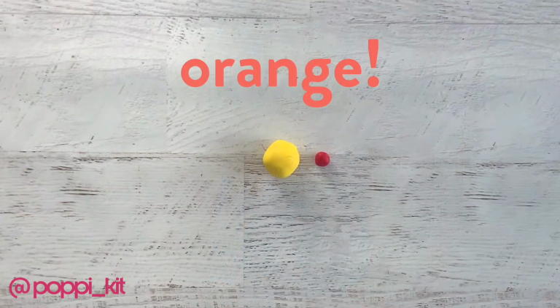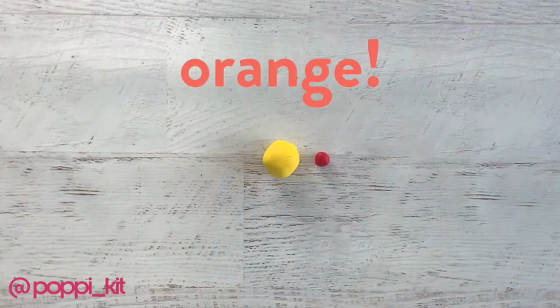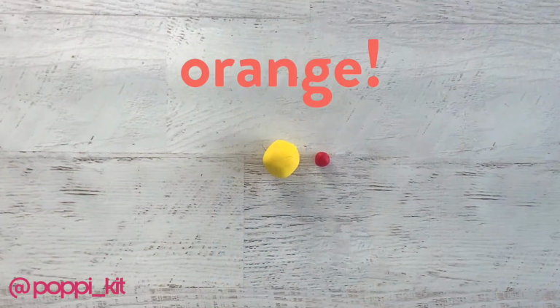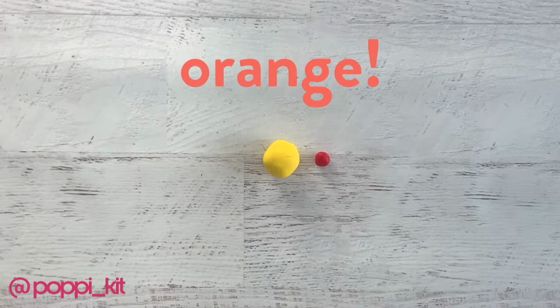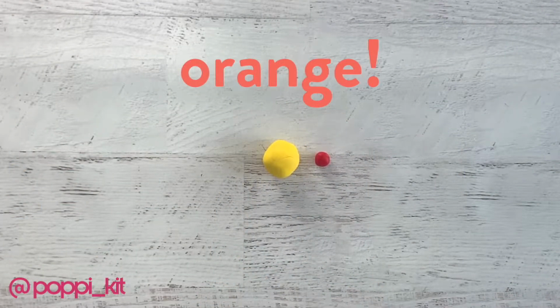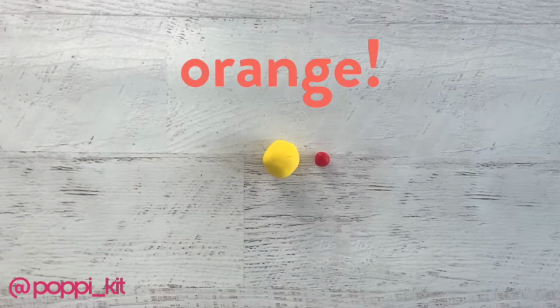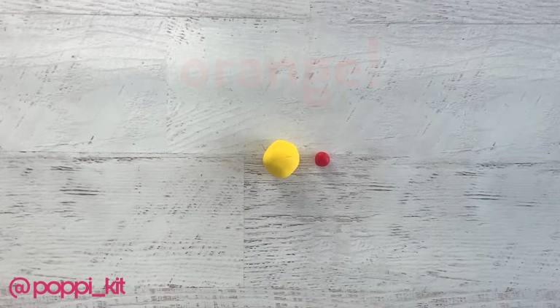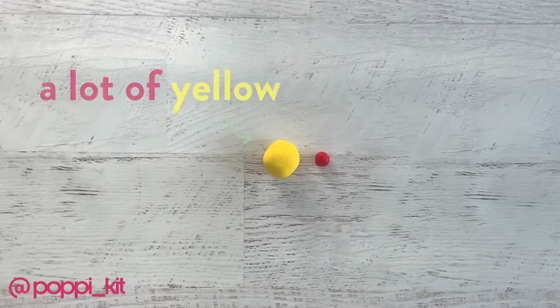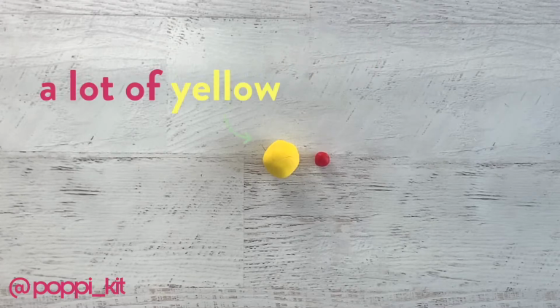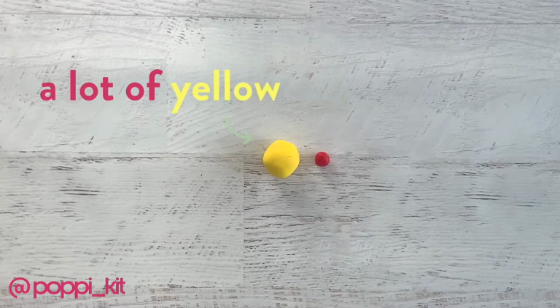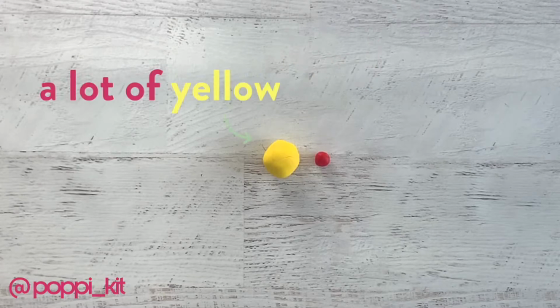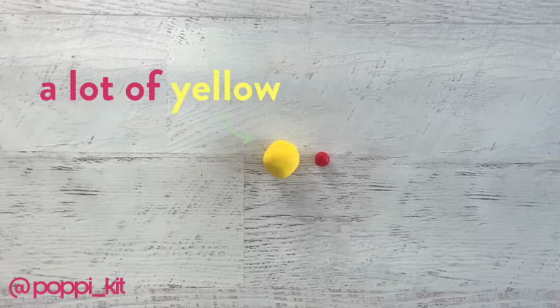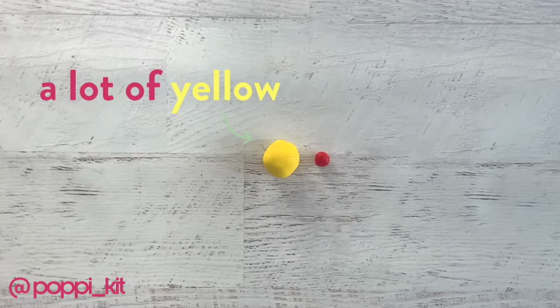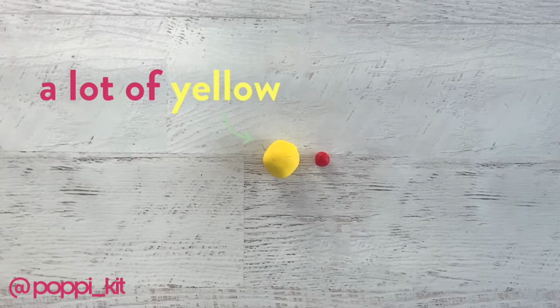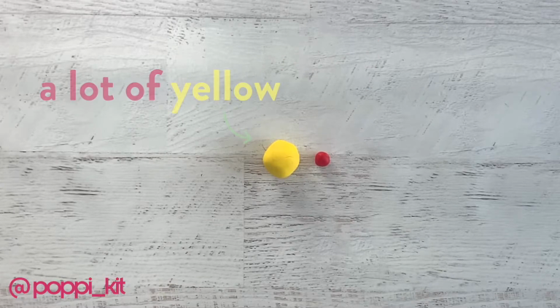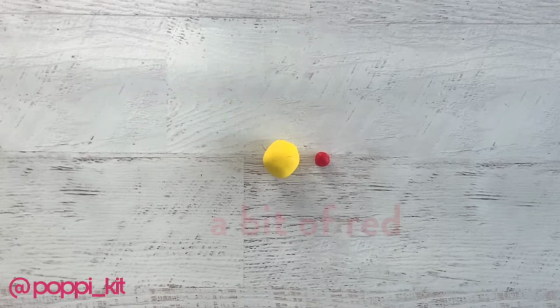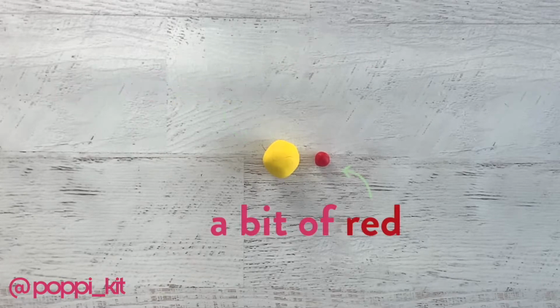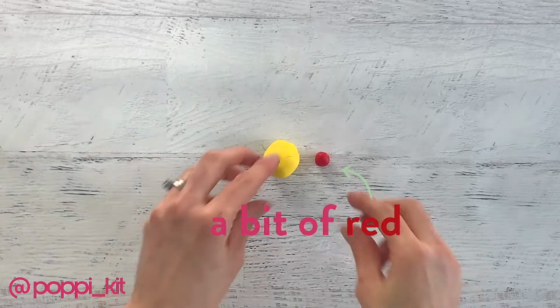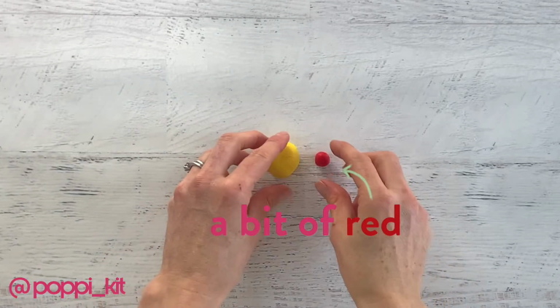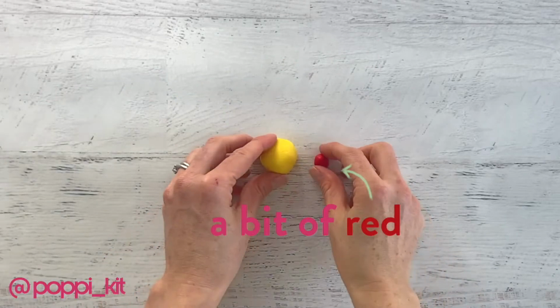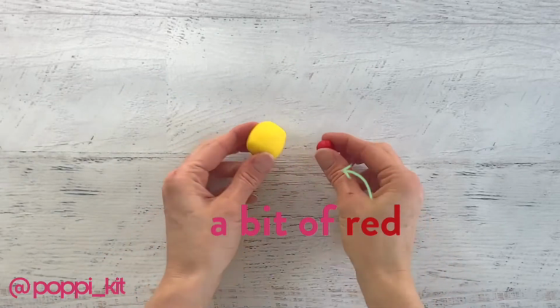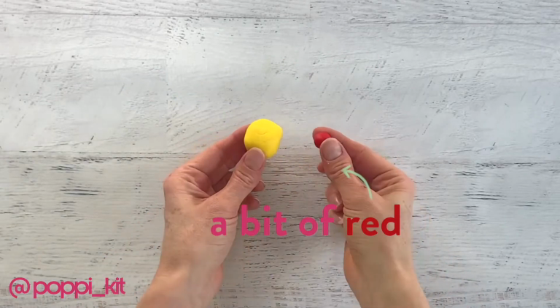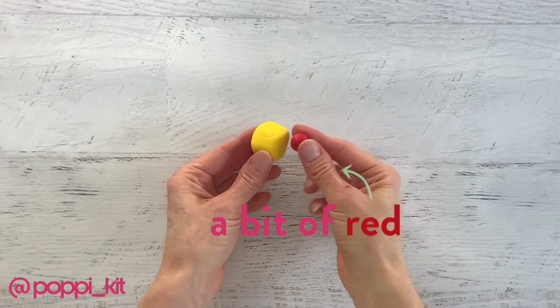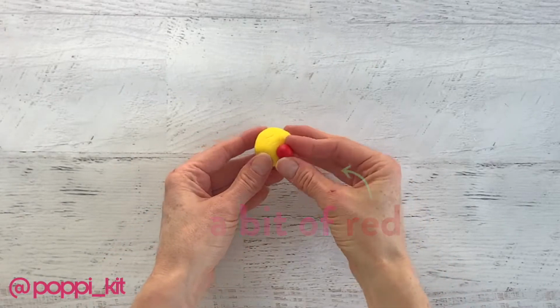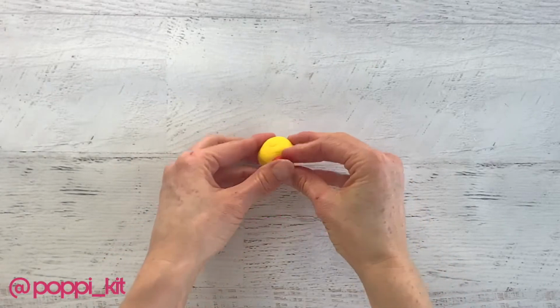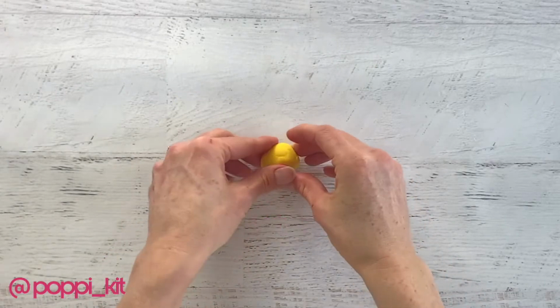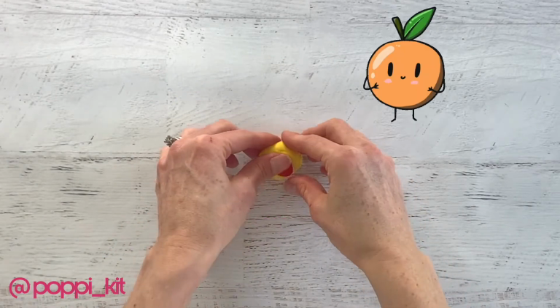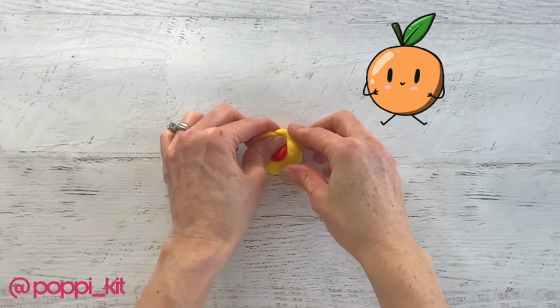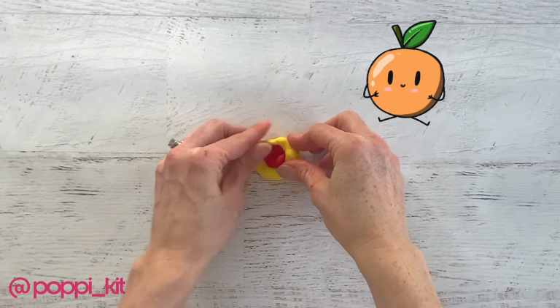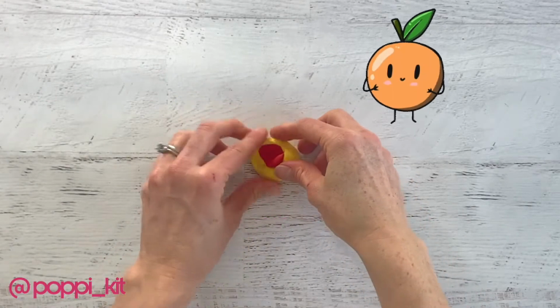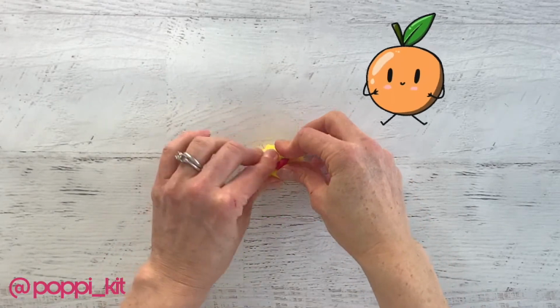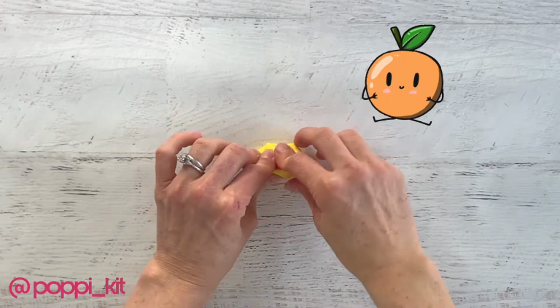Let's start with orange. Take a lot of yellow and a bit of red and just mush them together.